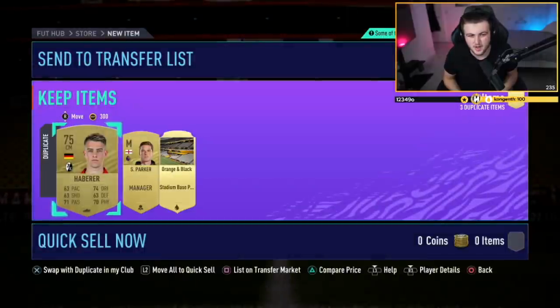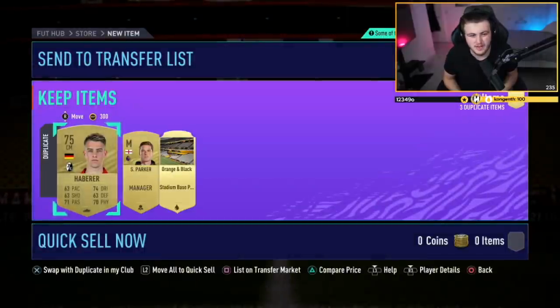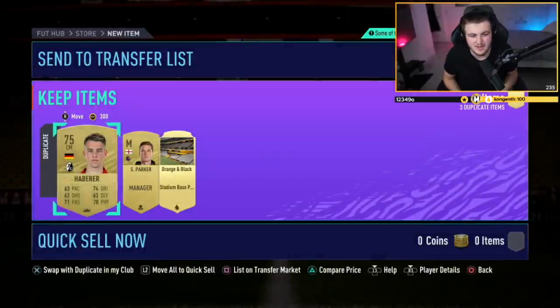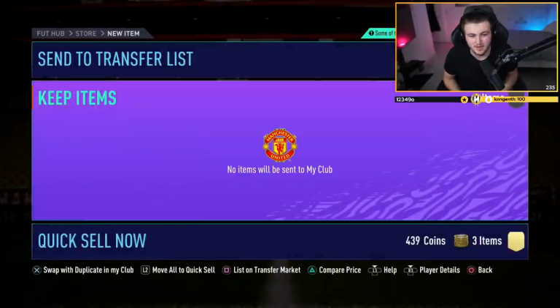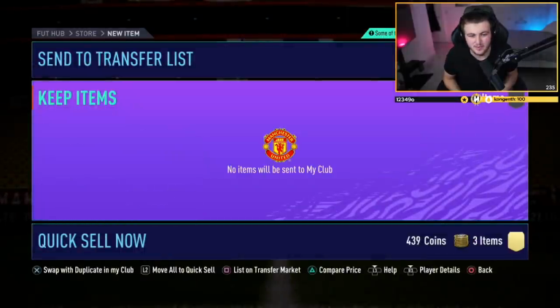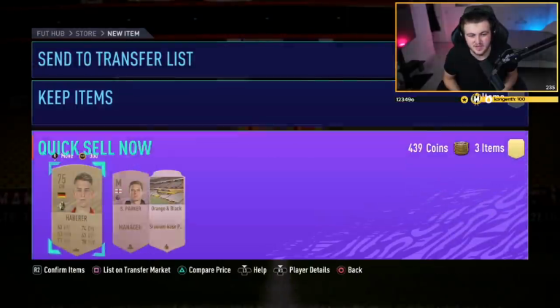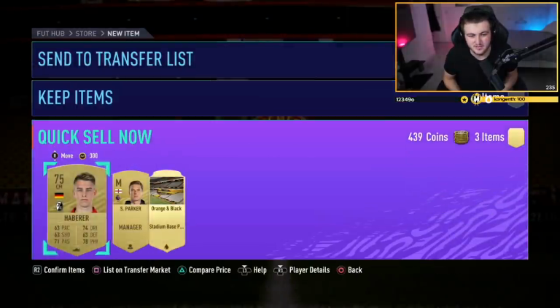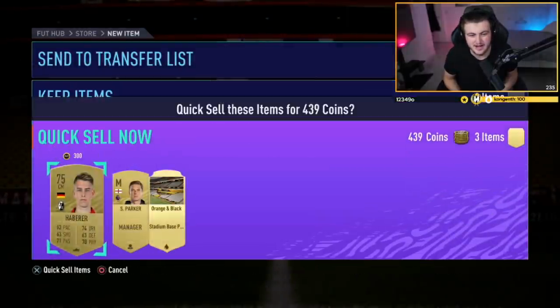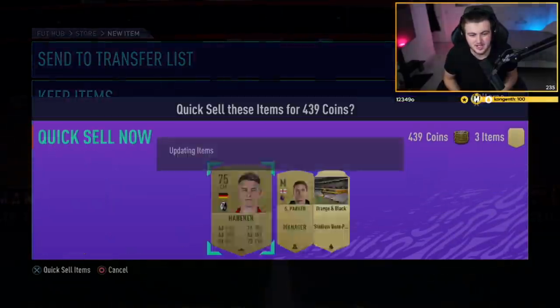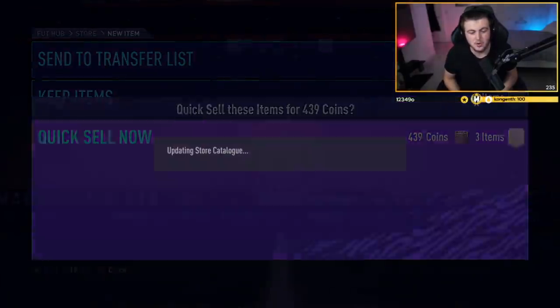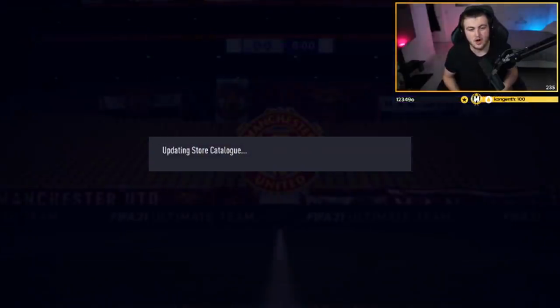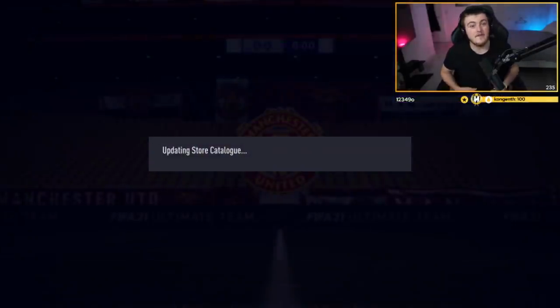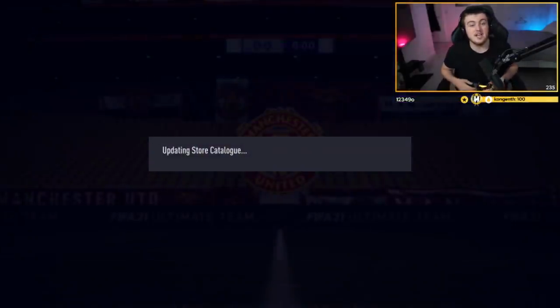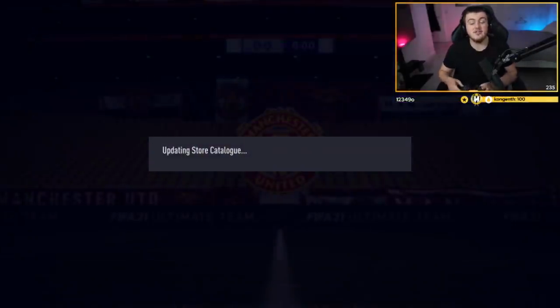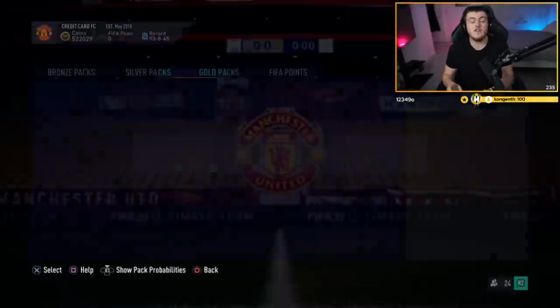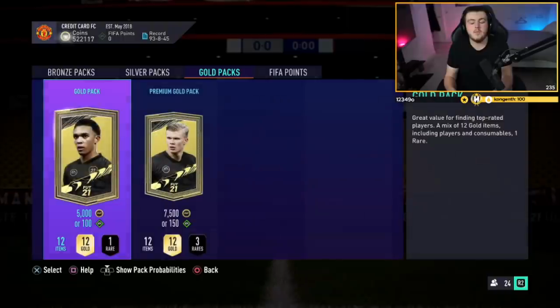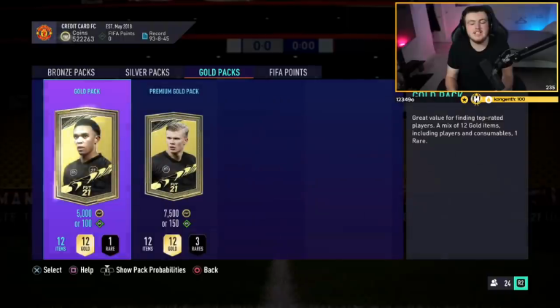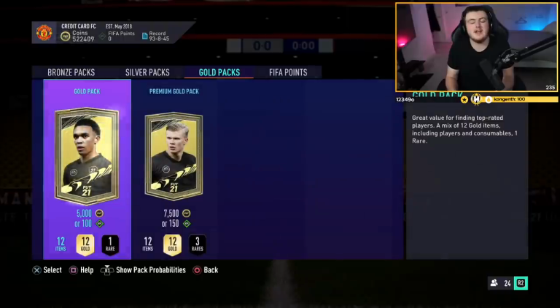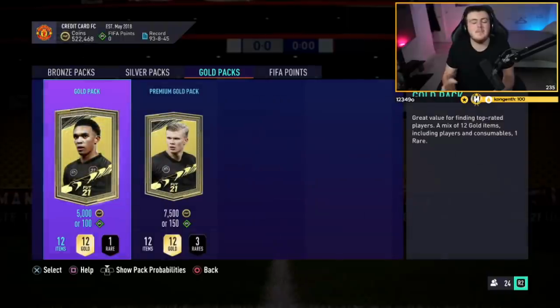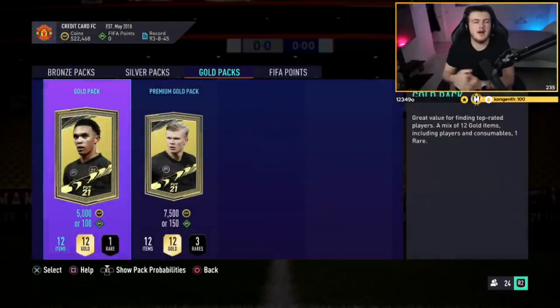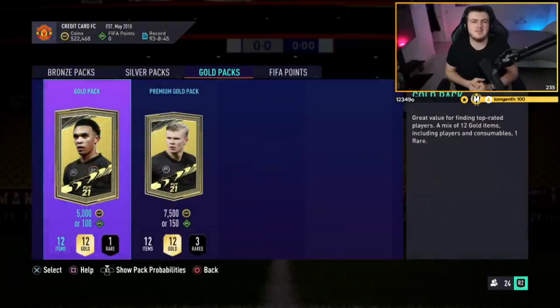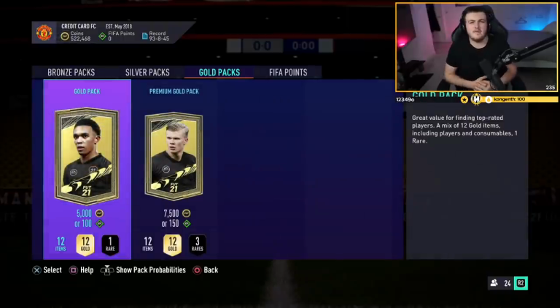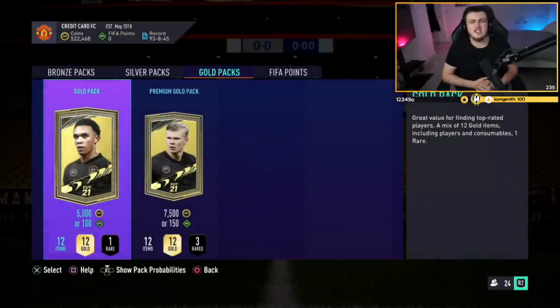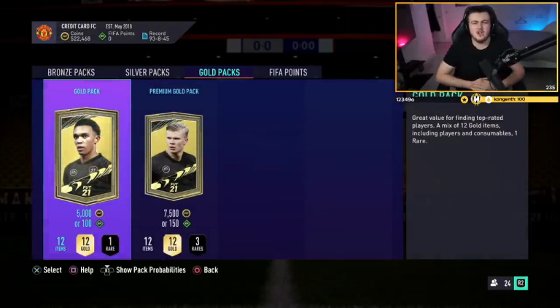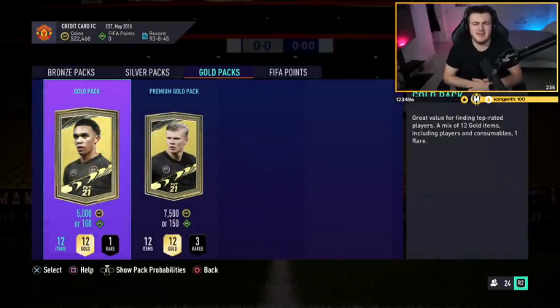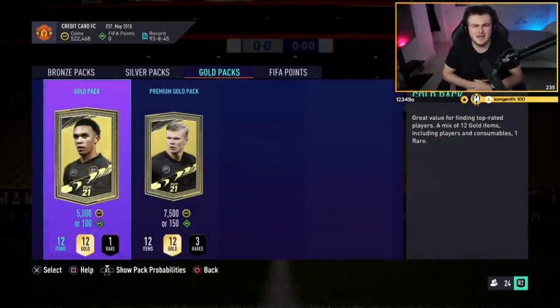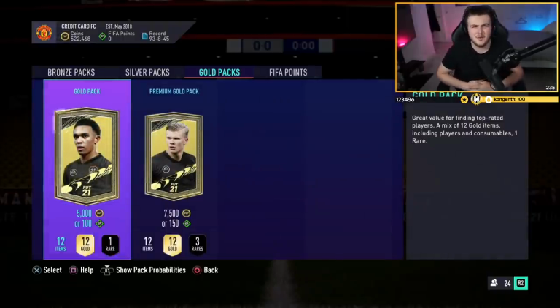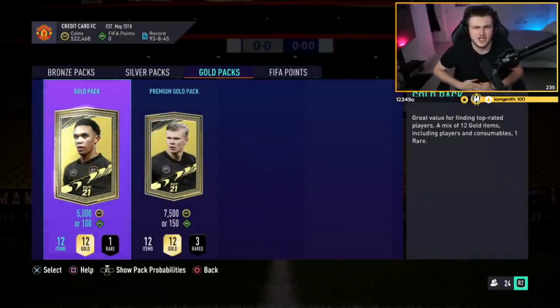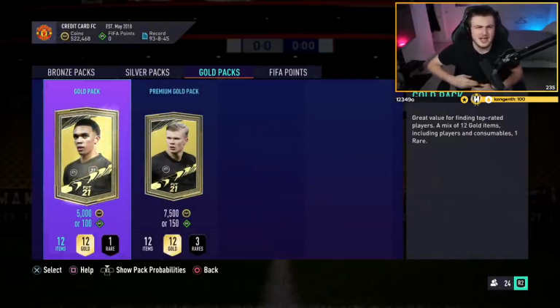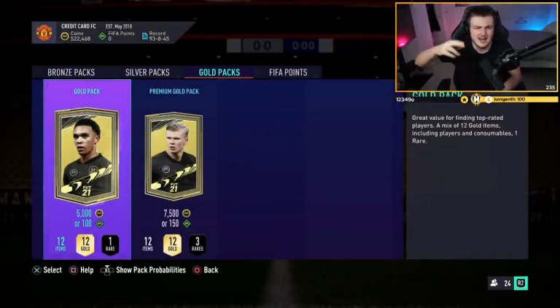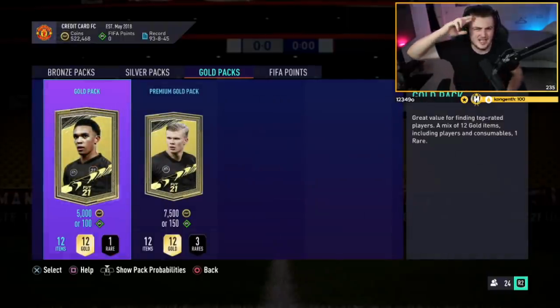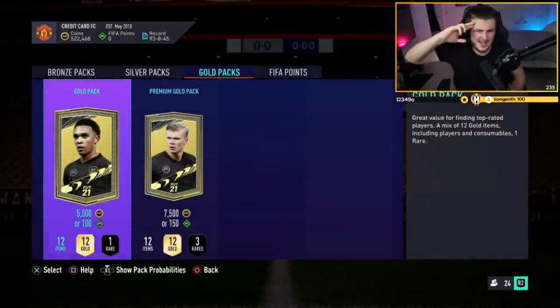Our best pack would have been the Courtois with Zaha — from 12k FUT points we probably made a little bit, but not that much. We got another Hebra and a Scott Parker. If you guys enjoyed this video, please leave a like down below and subscribe if you're not already around here. Thank you for watching, and I'll see you later.